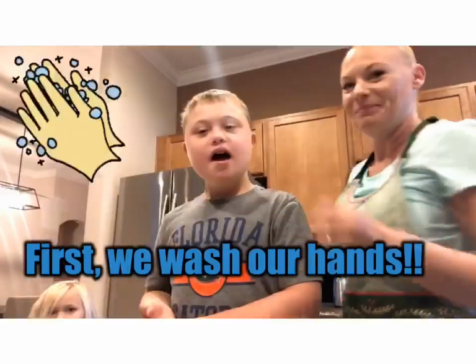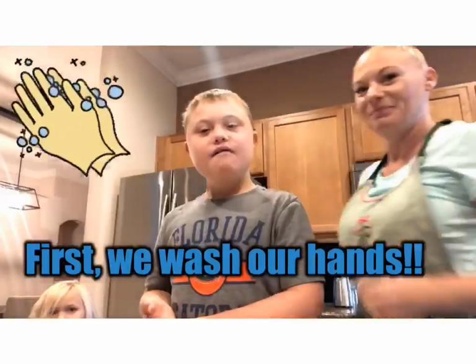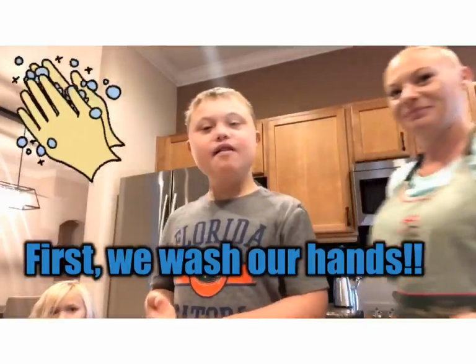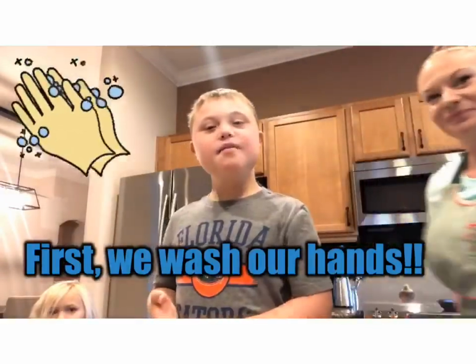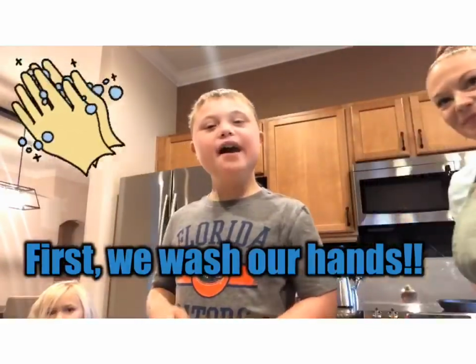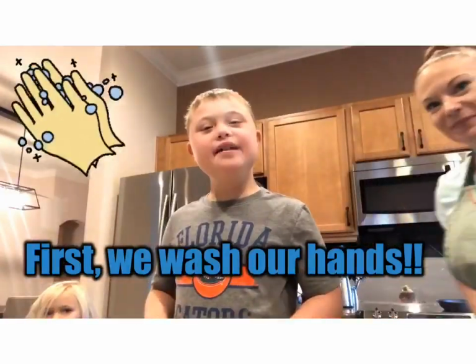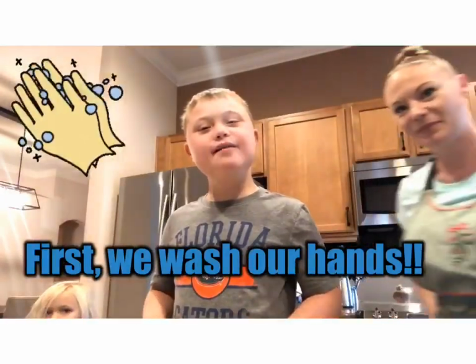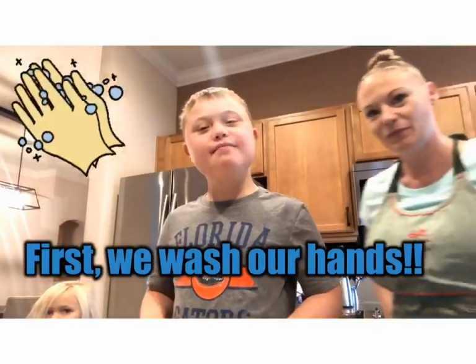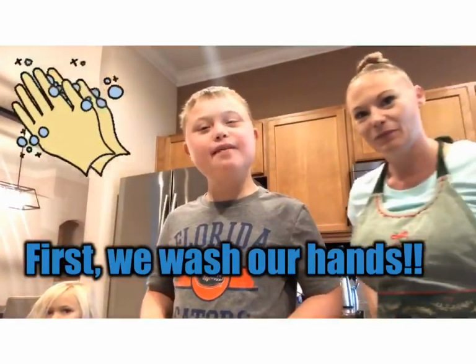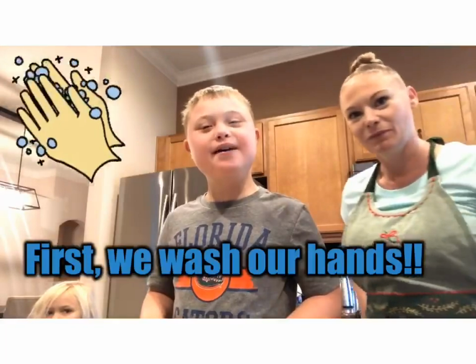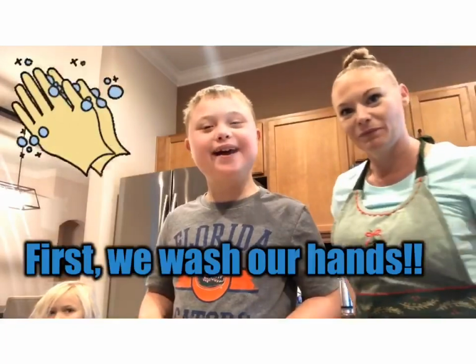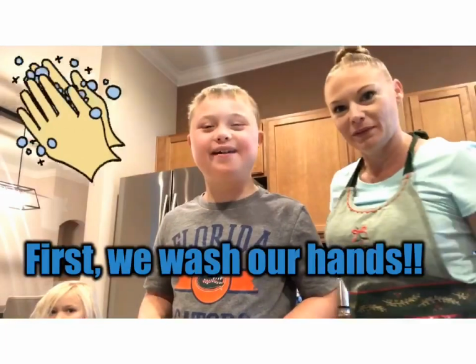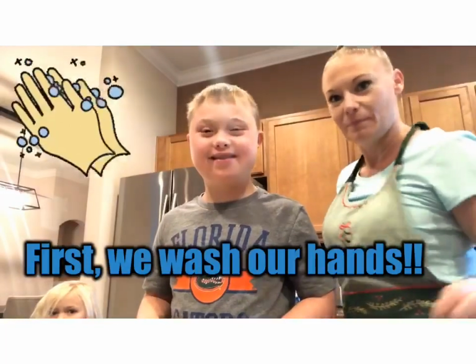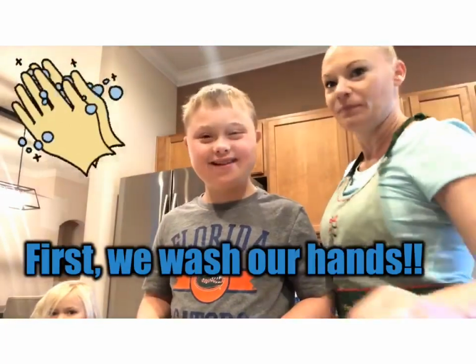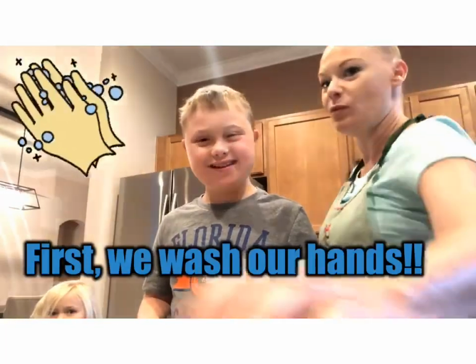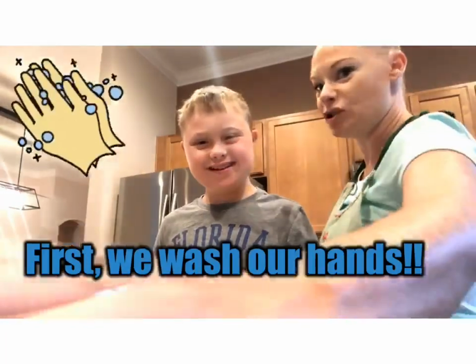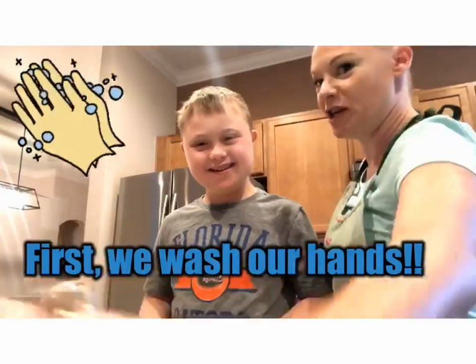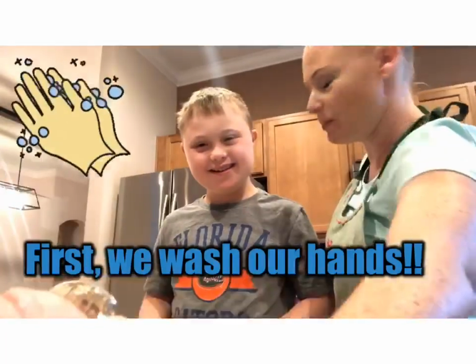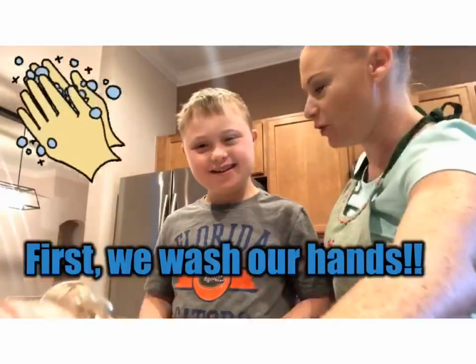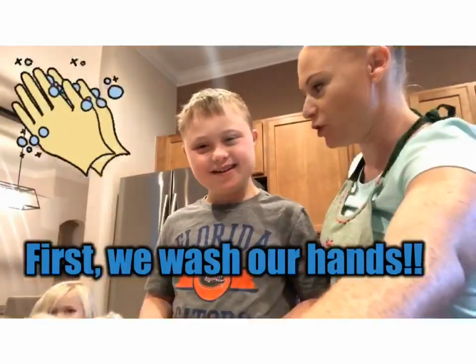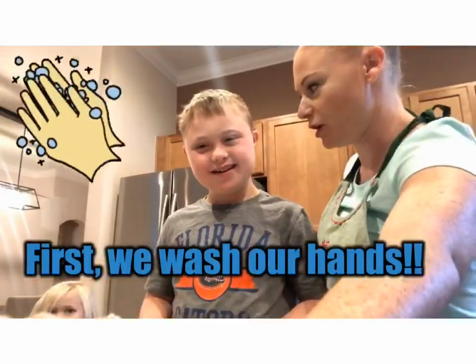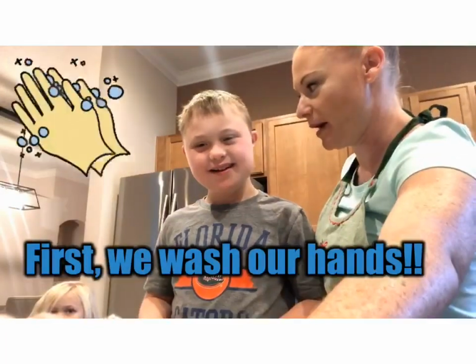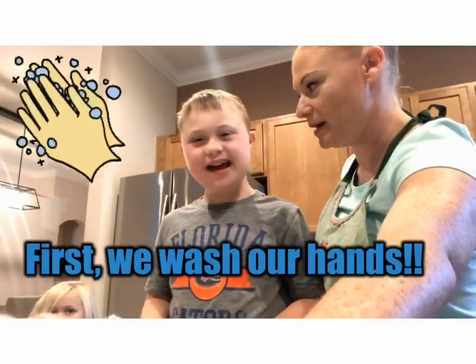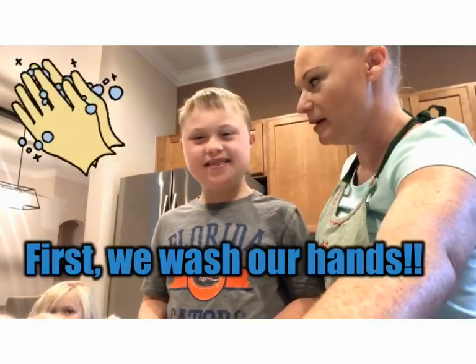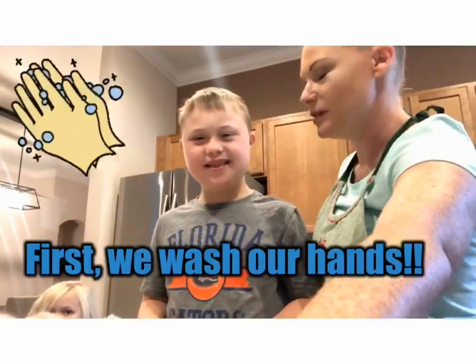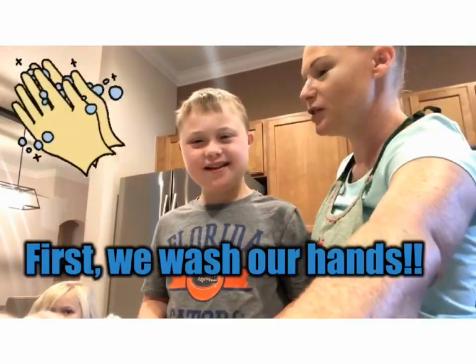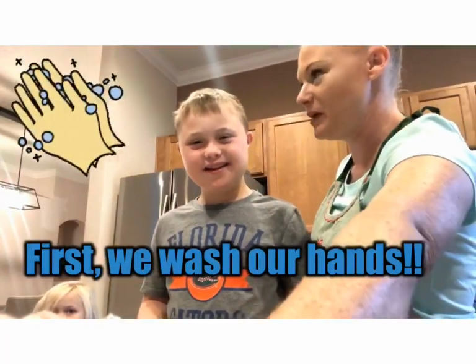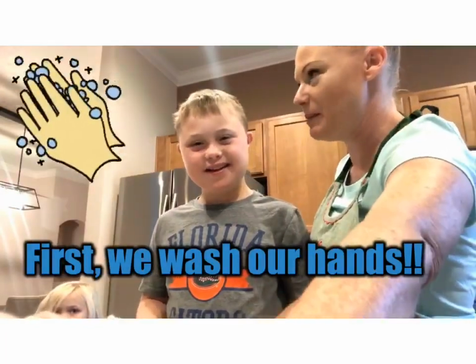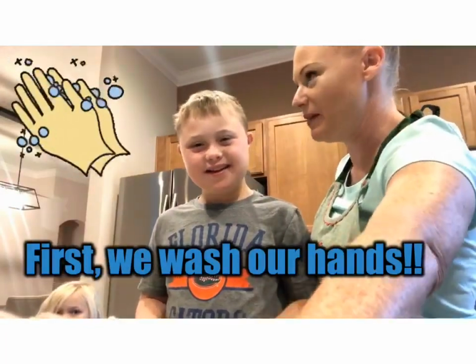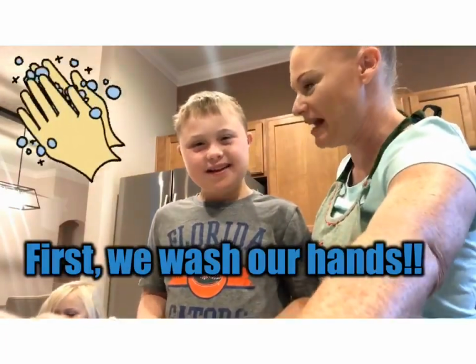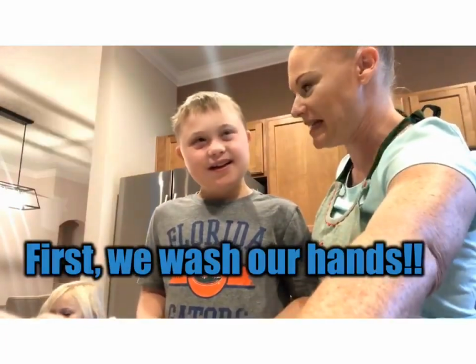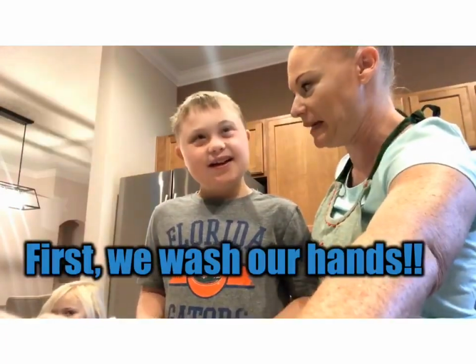Wash your hands before you cook, right? So that we keep everything nice and clean.